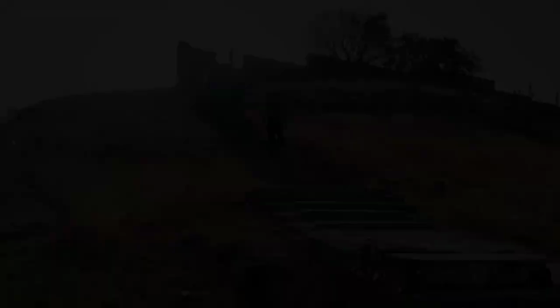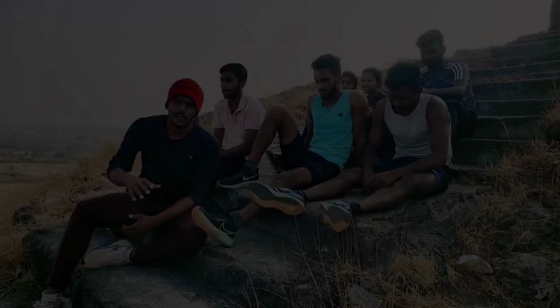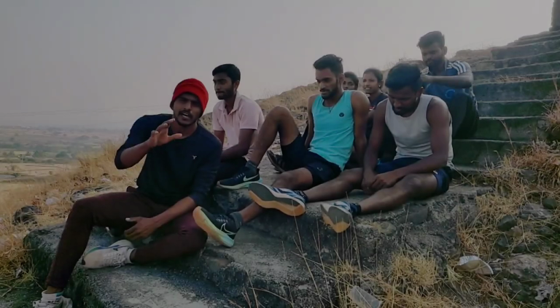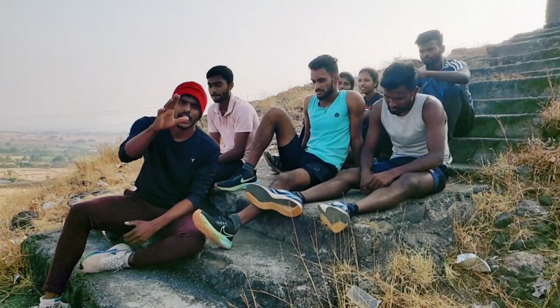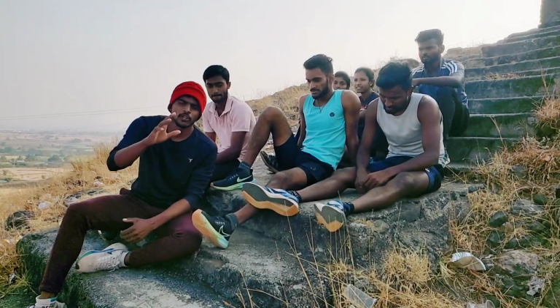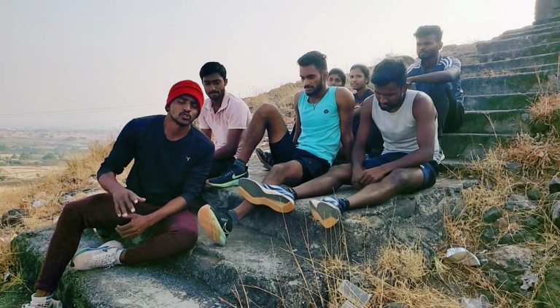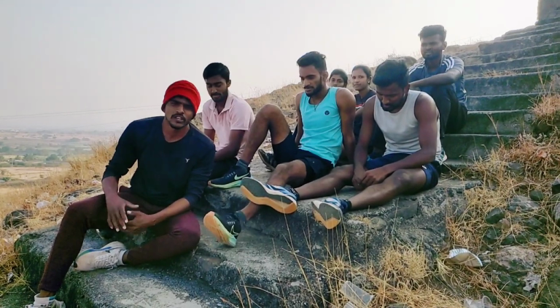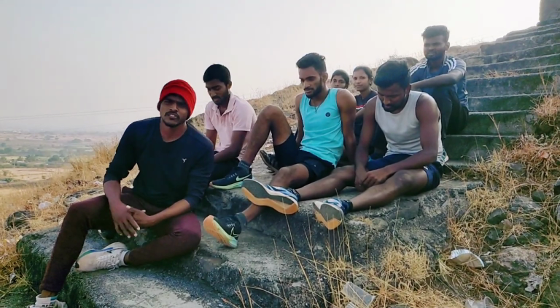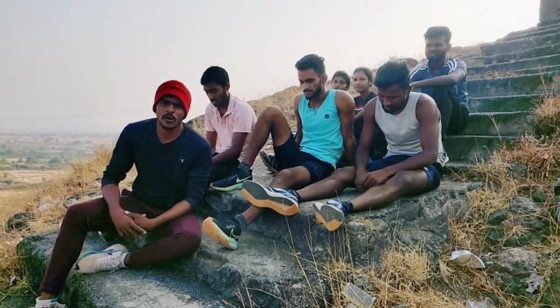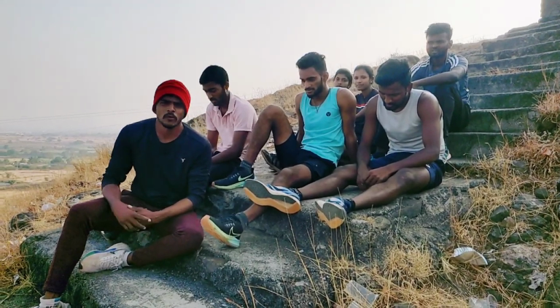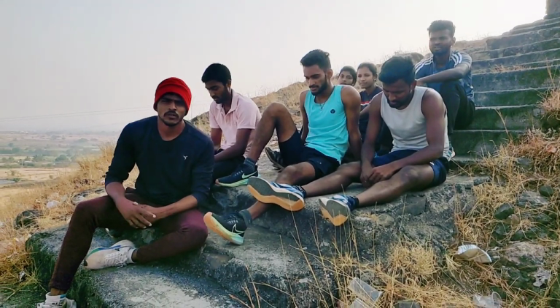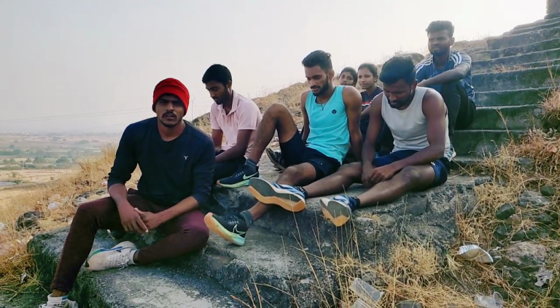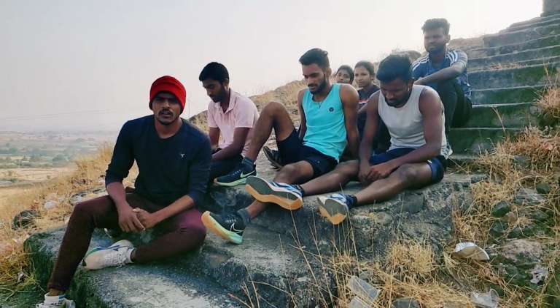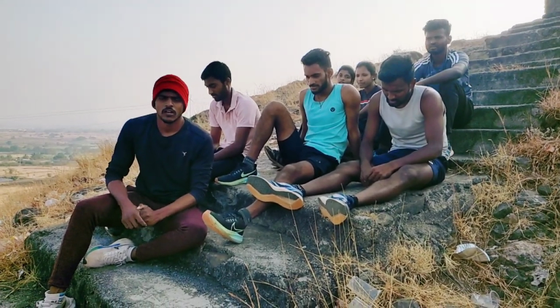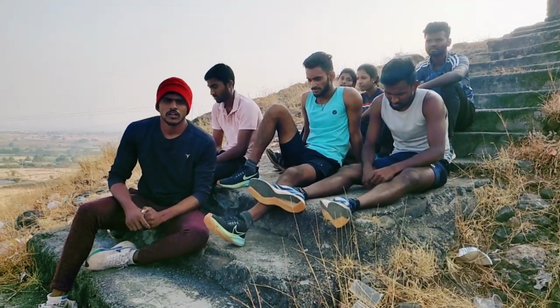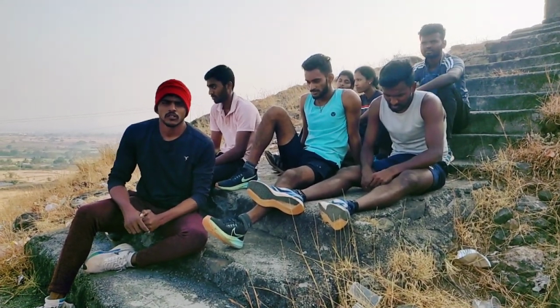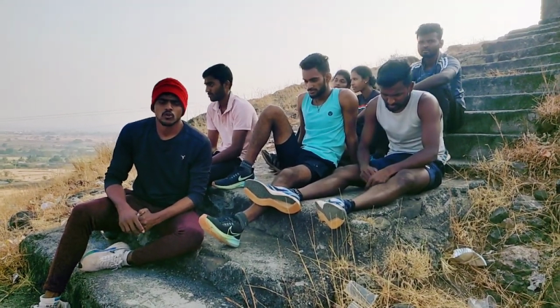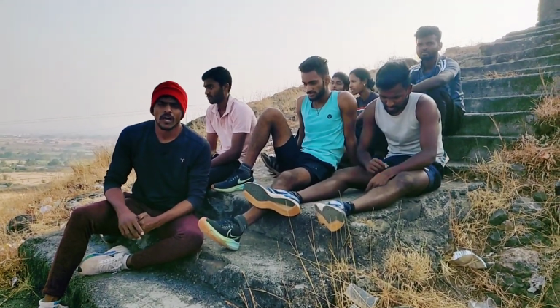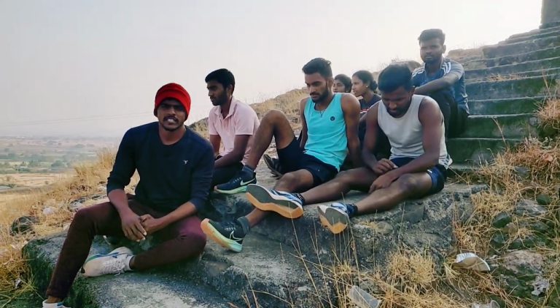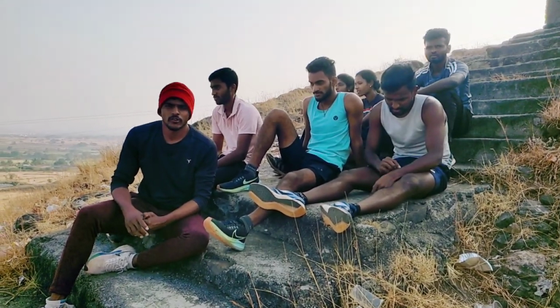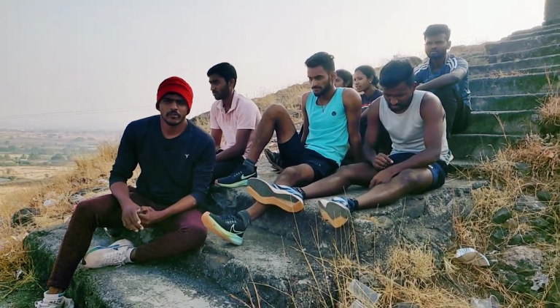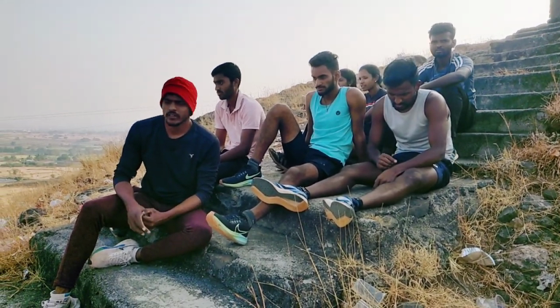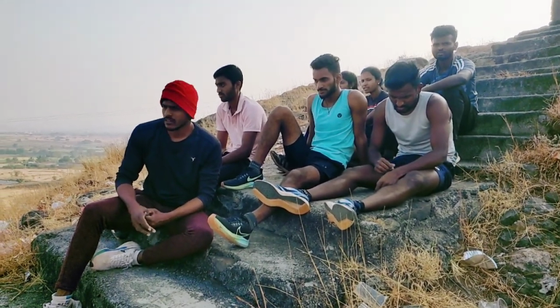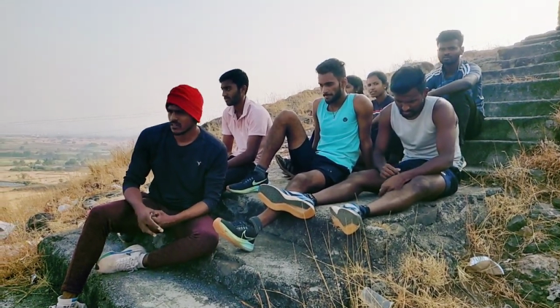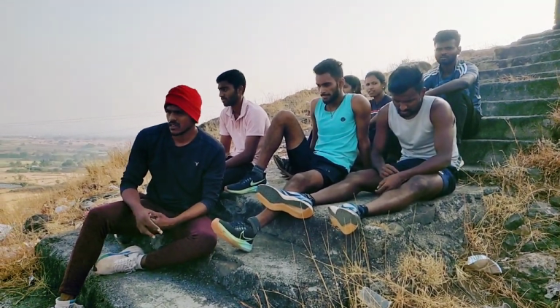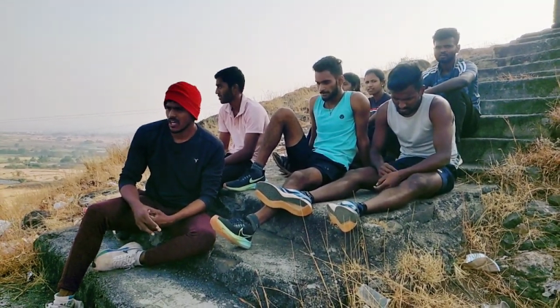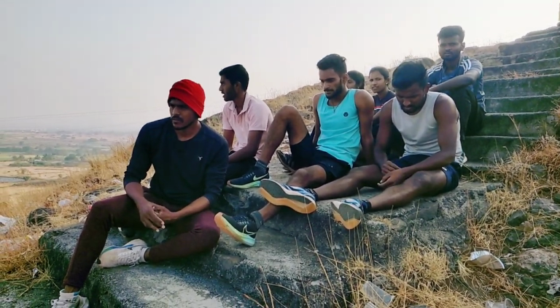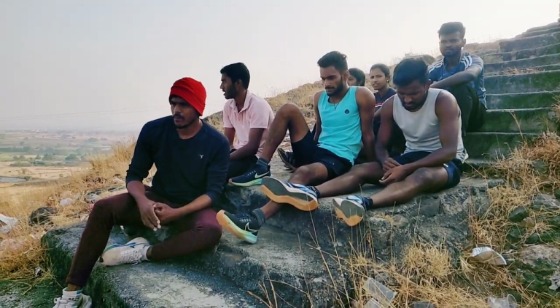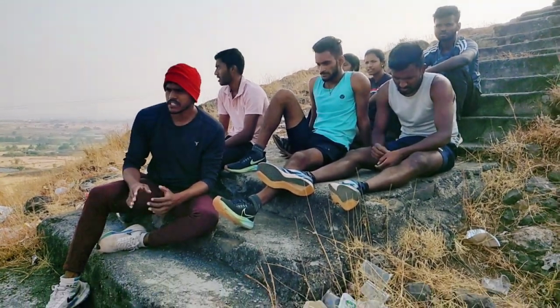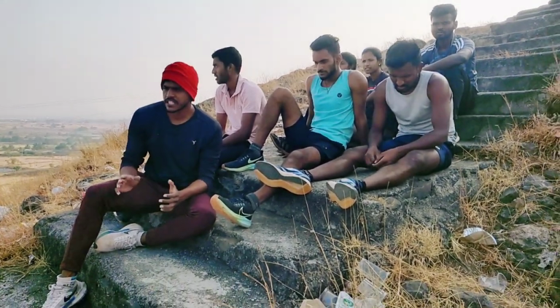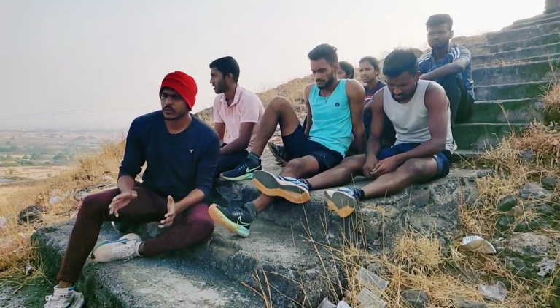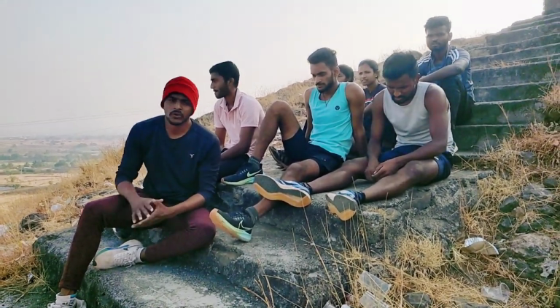Hello, how are you? We will make a stair workout.